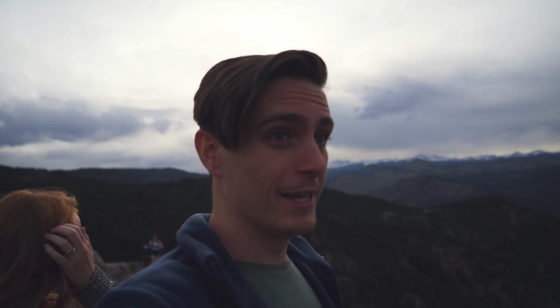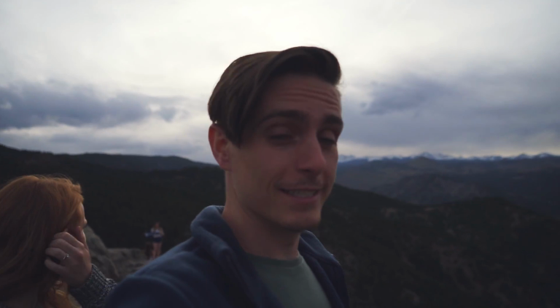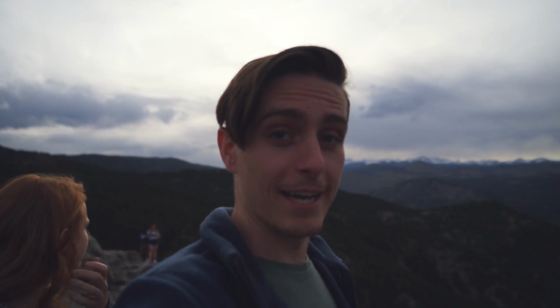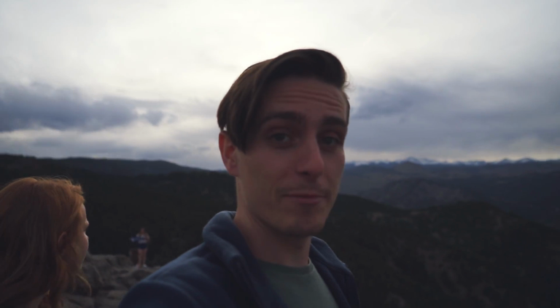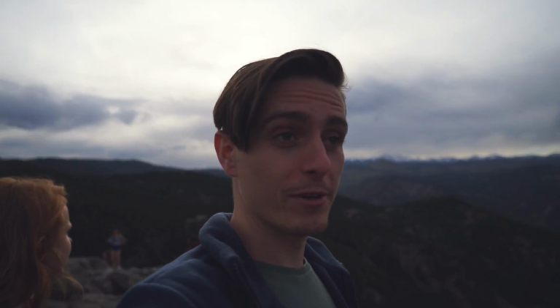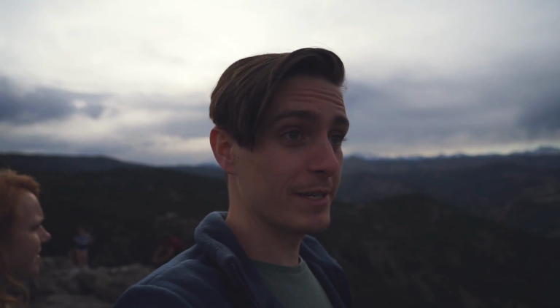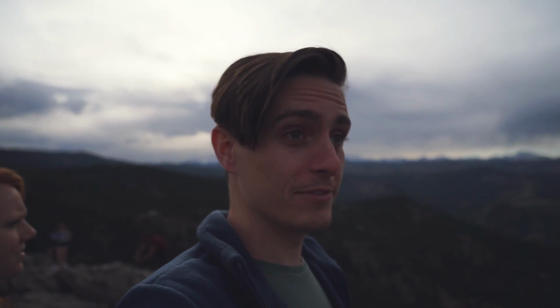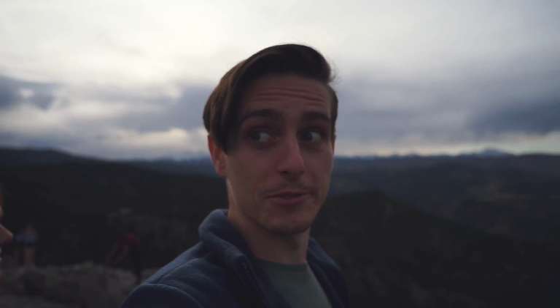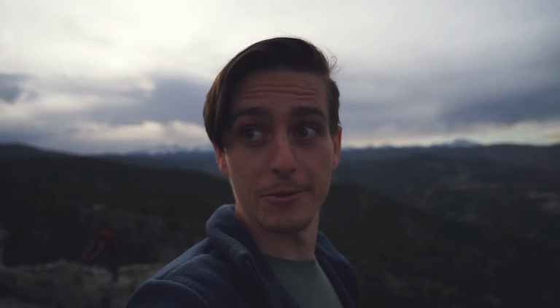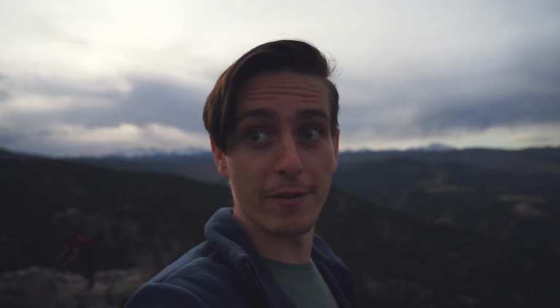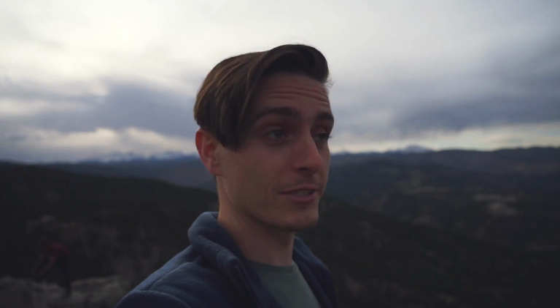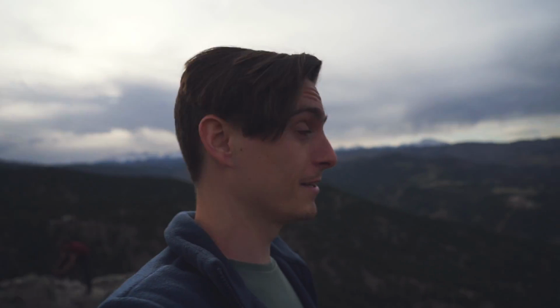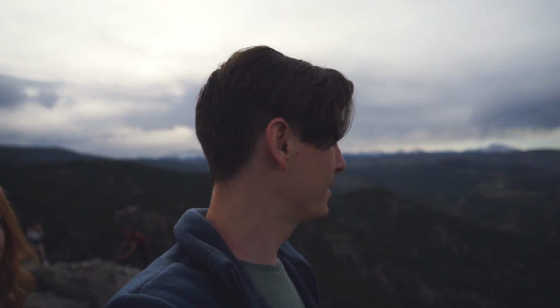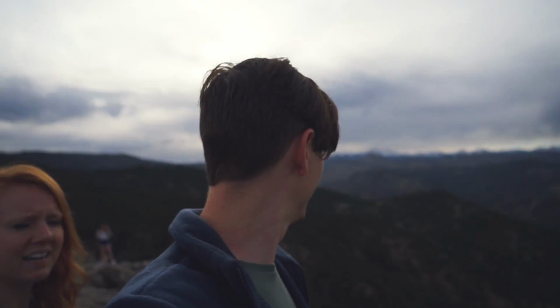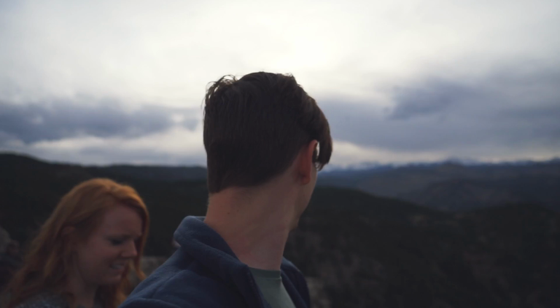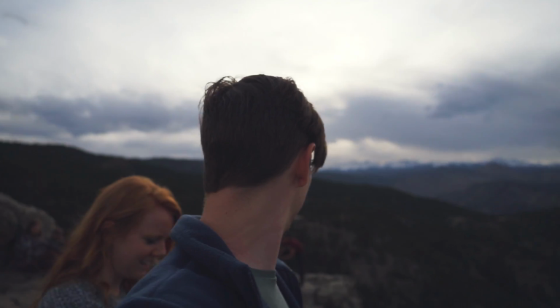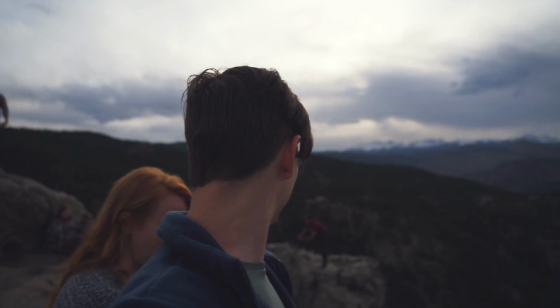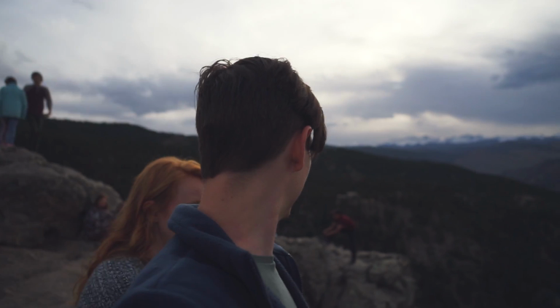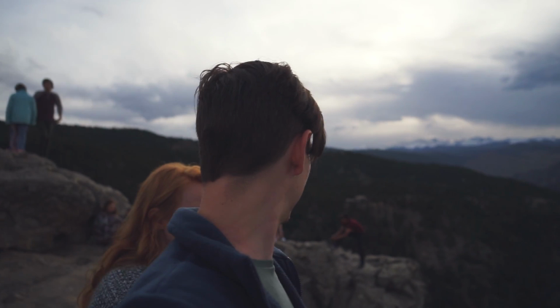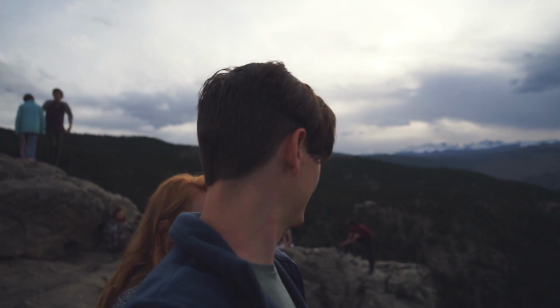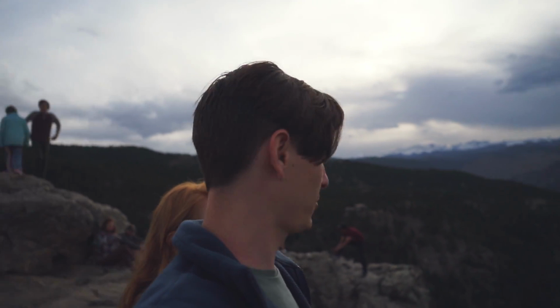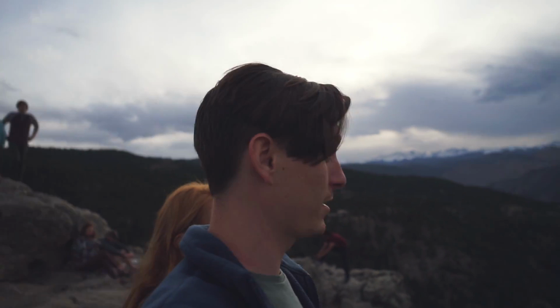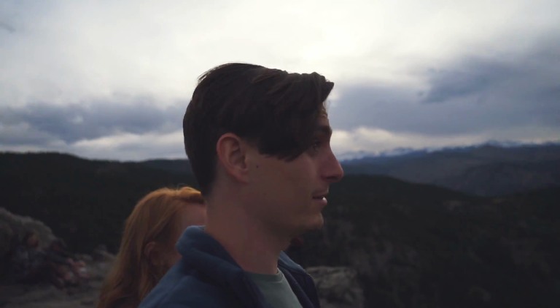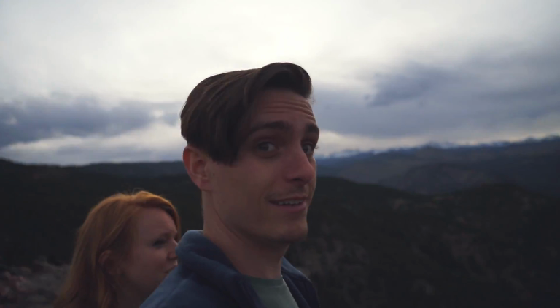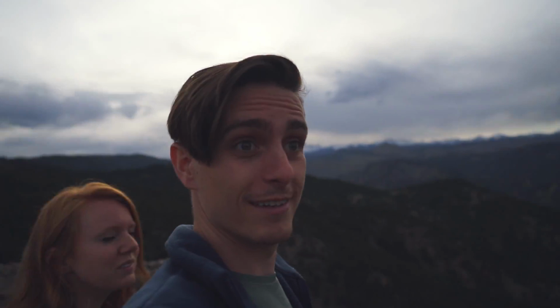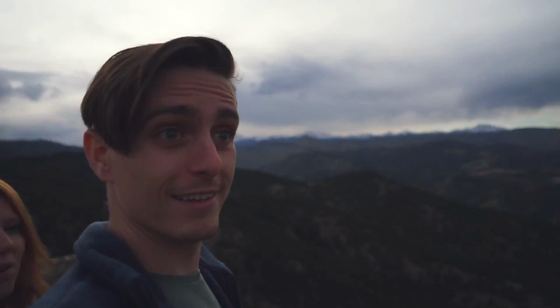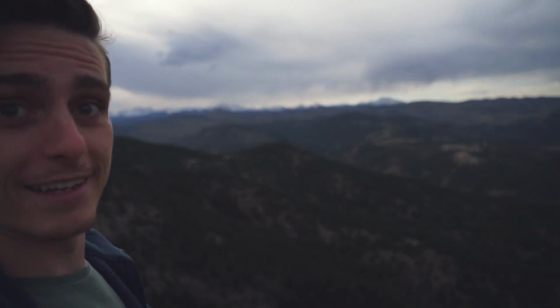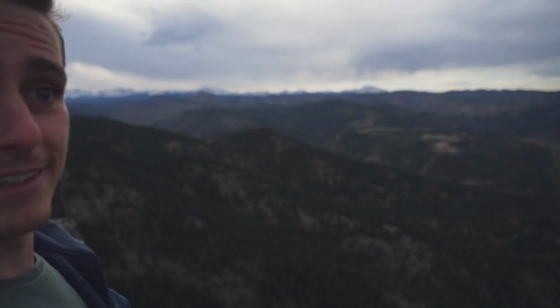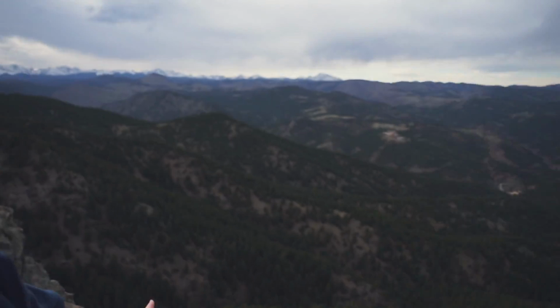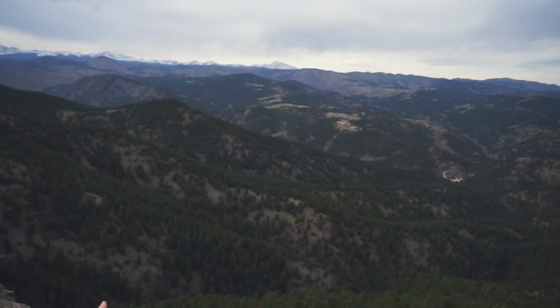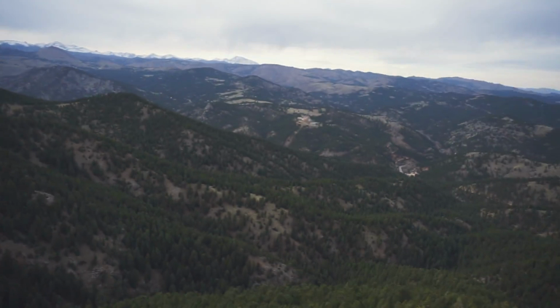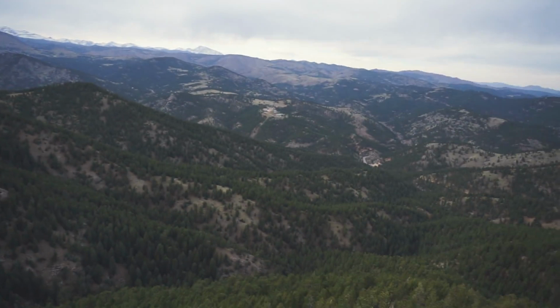This has got to be one of the best views we've ever seen. This is incredible, so good. Check this out.